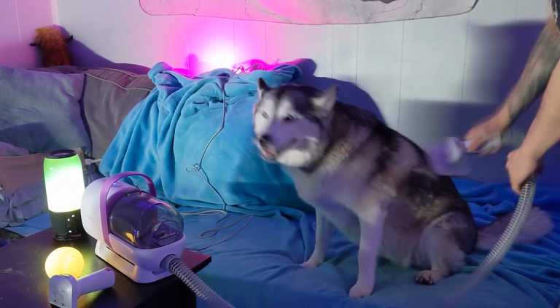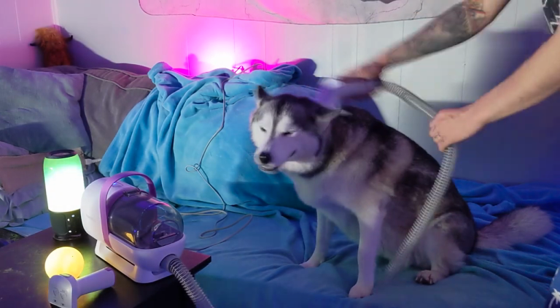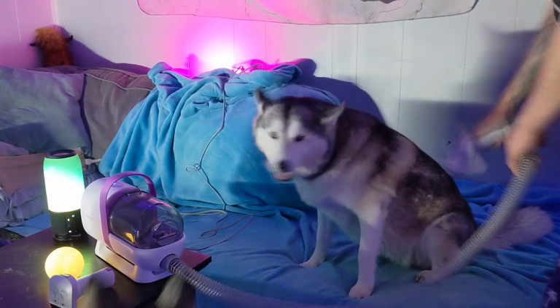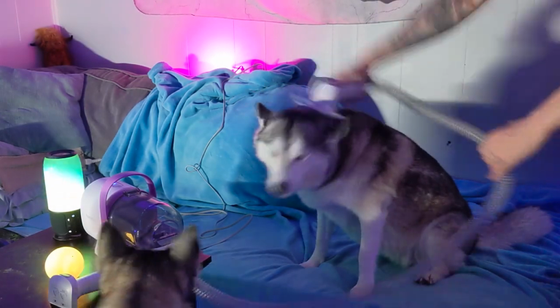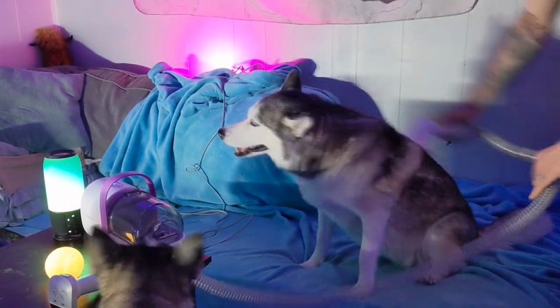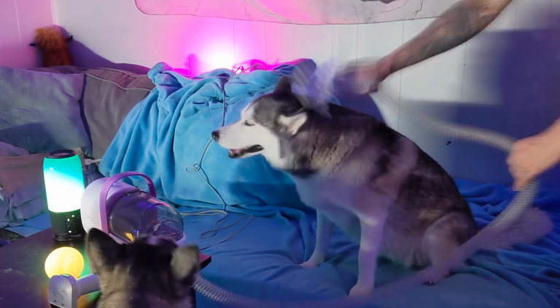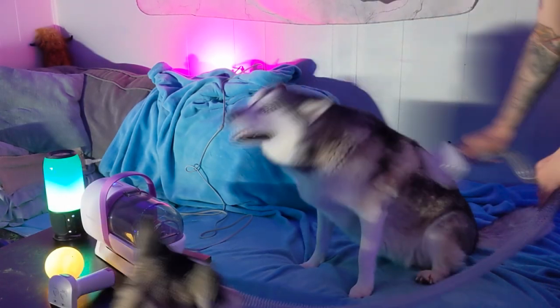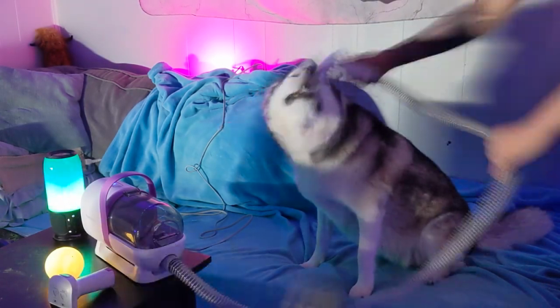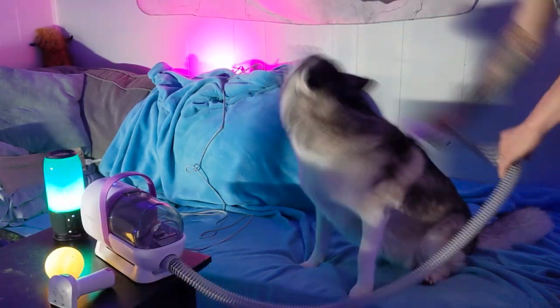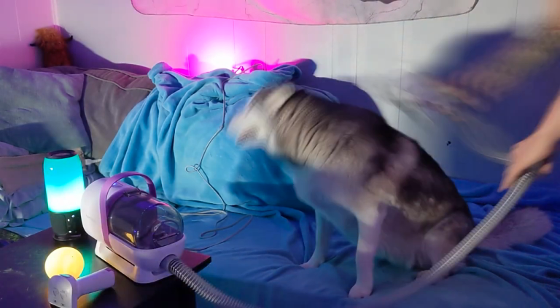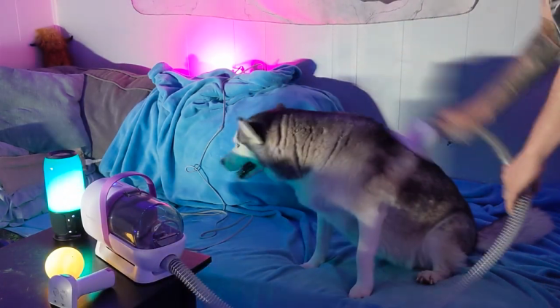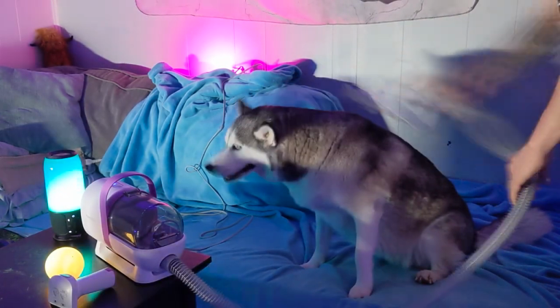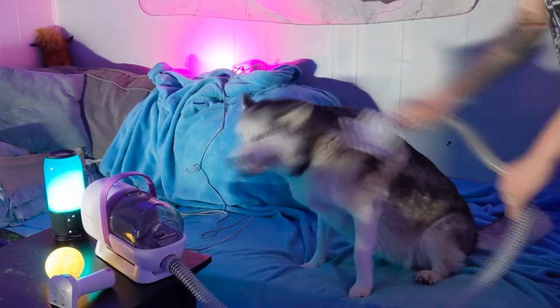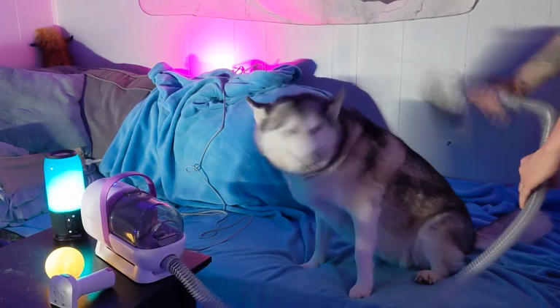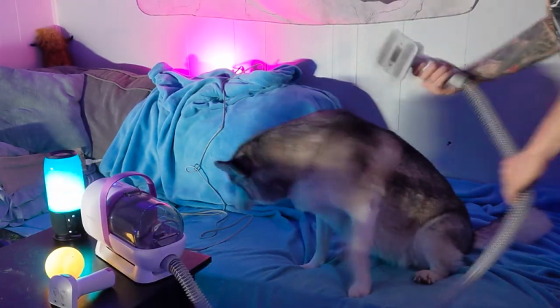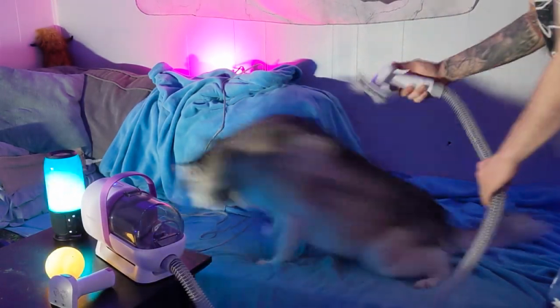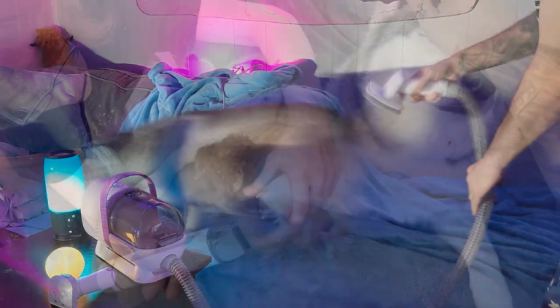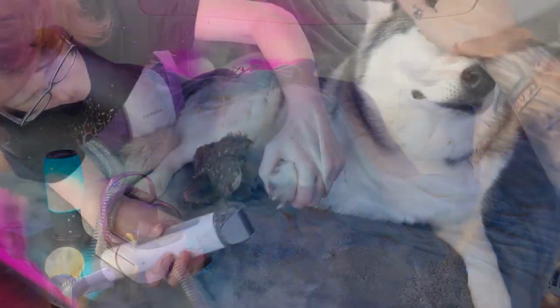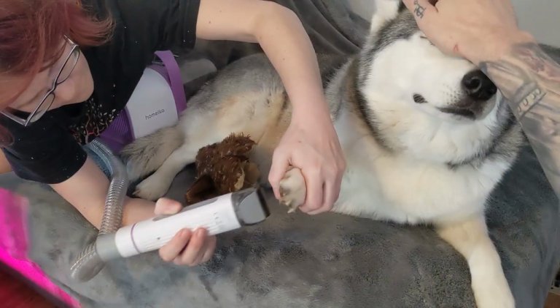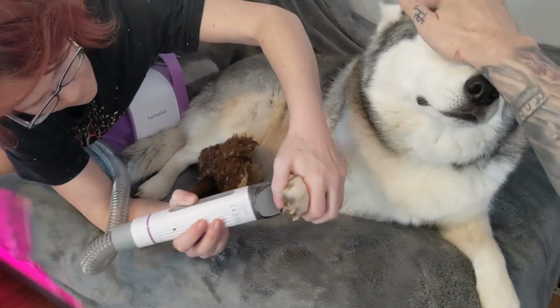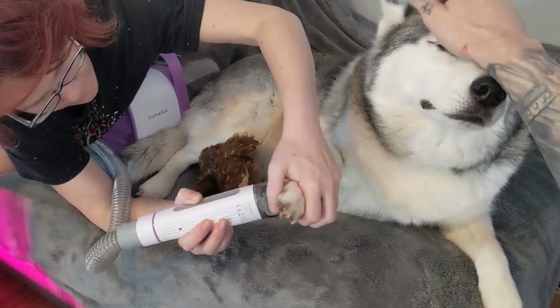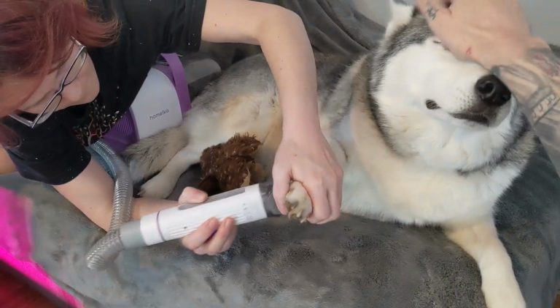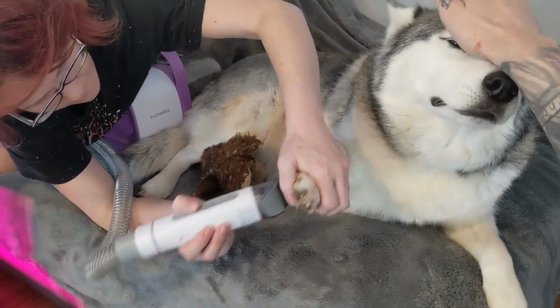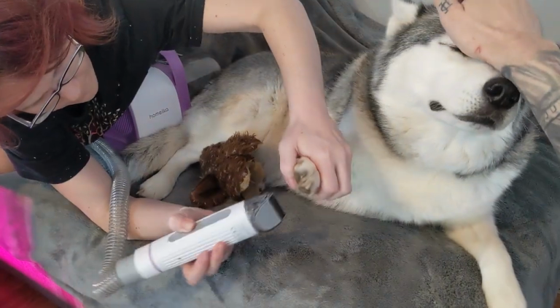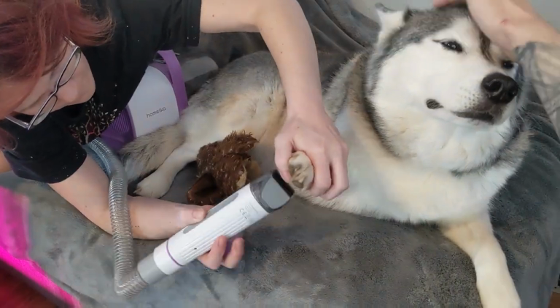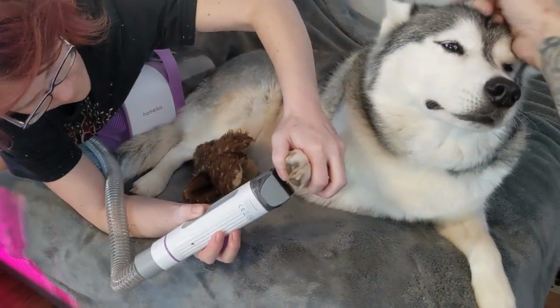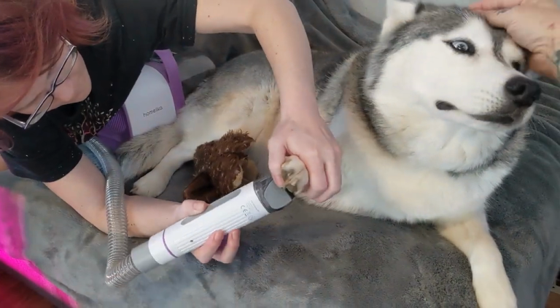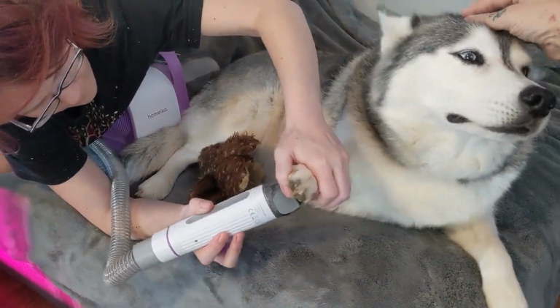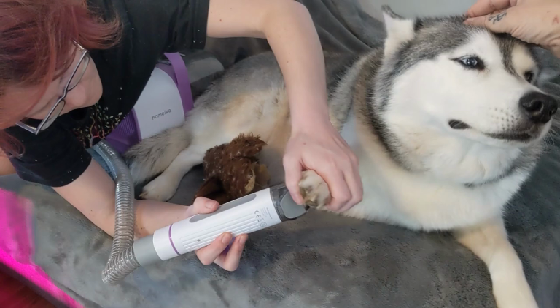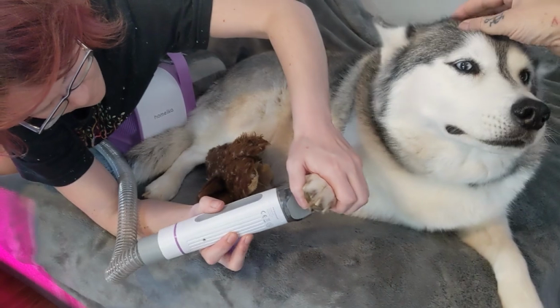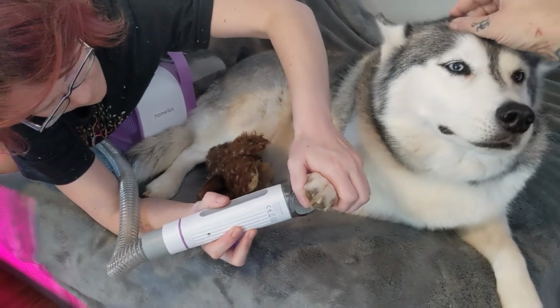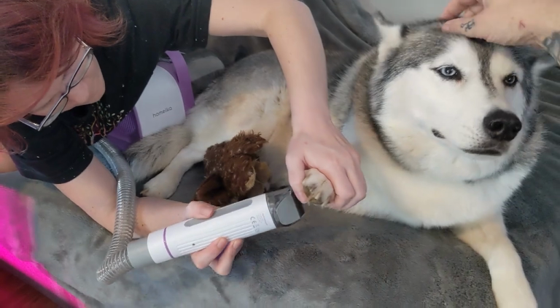Till next time, I'm off to go relax with my nicely groomed Huskies. See ya!